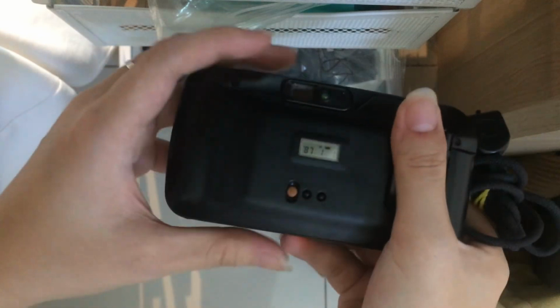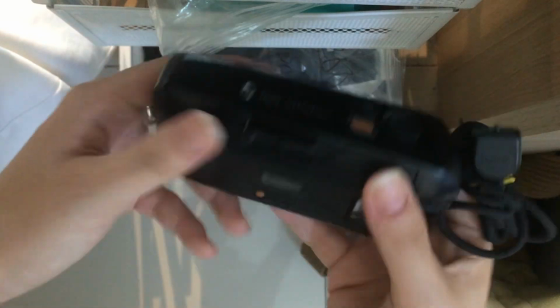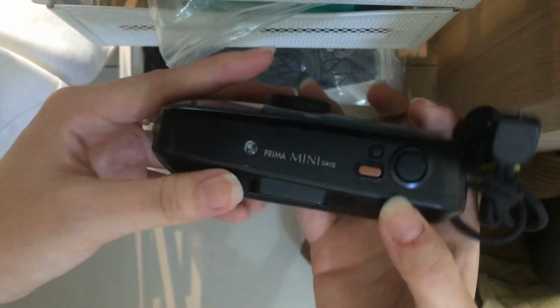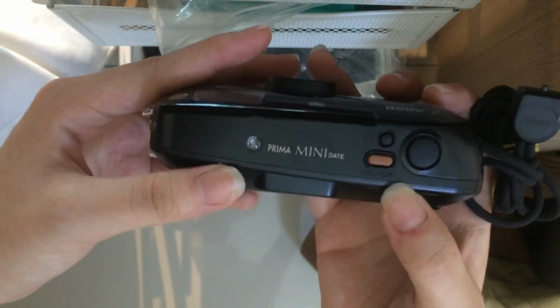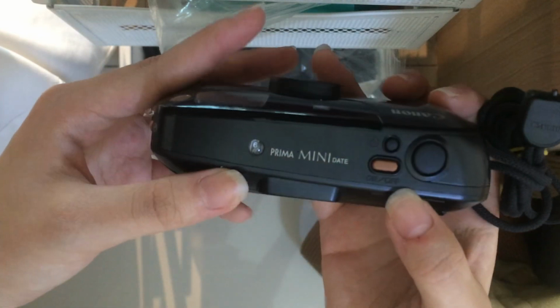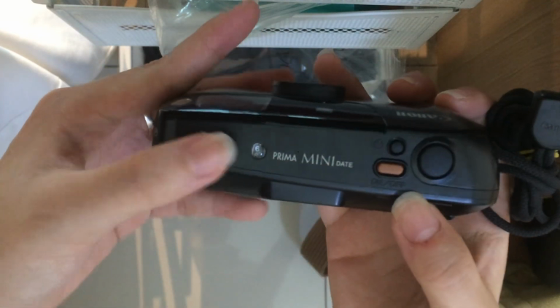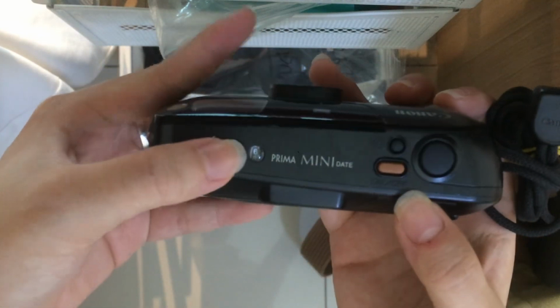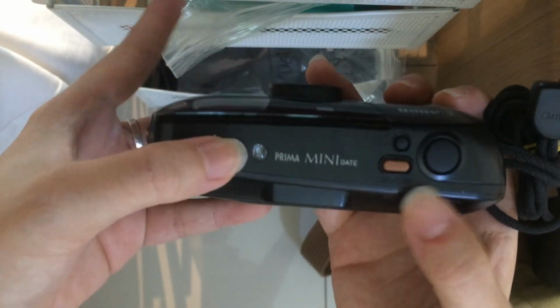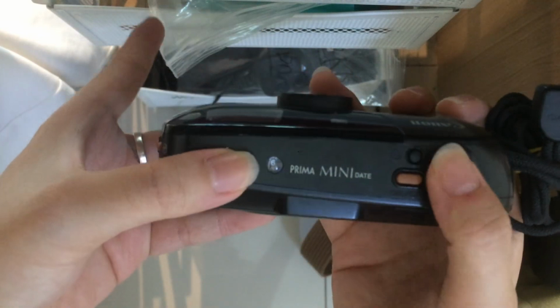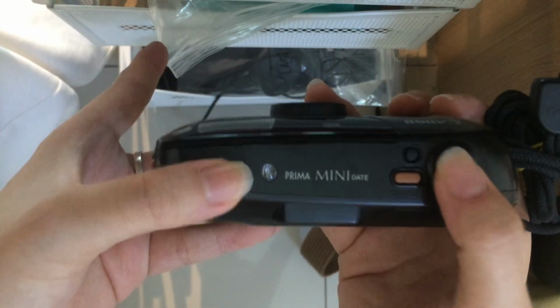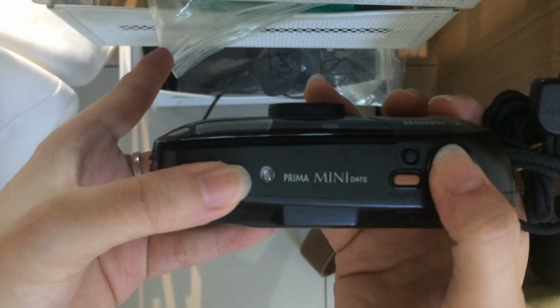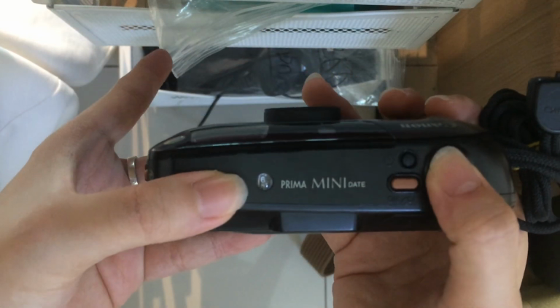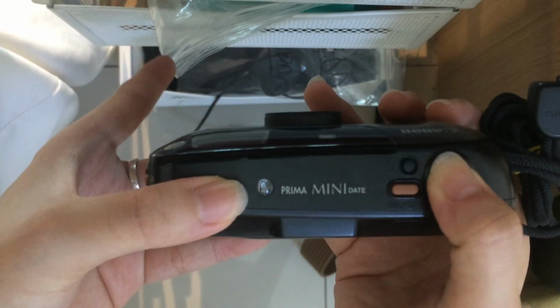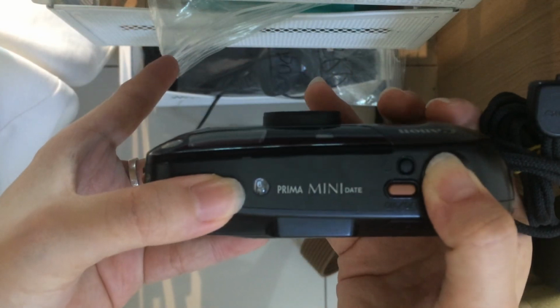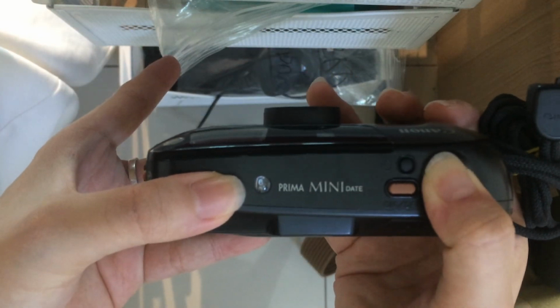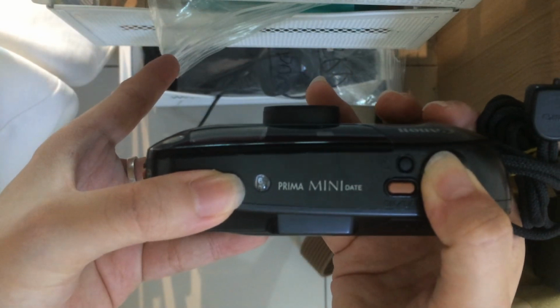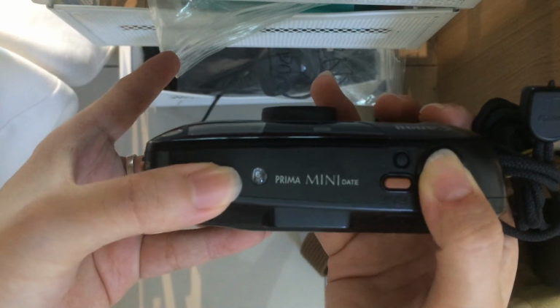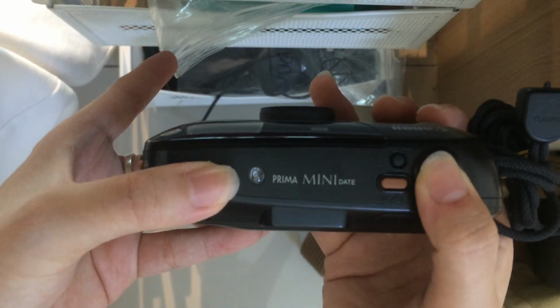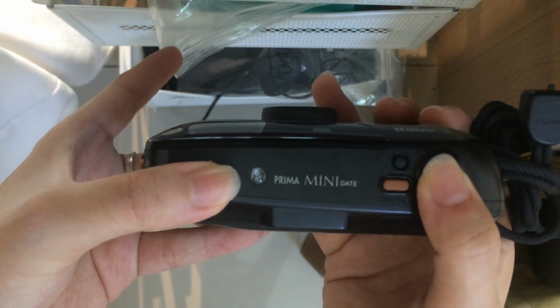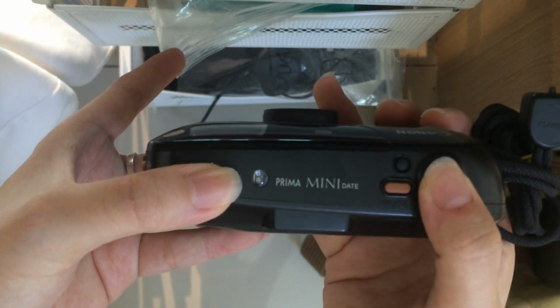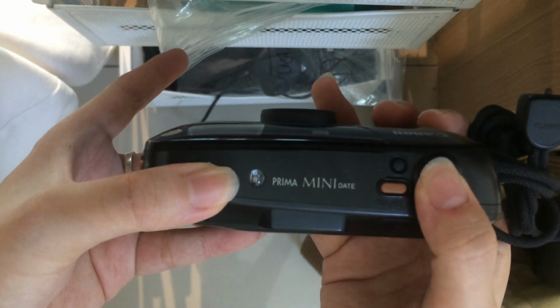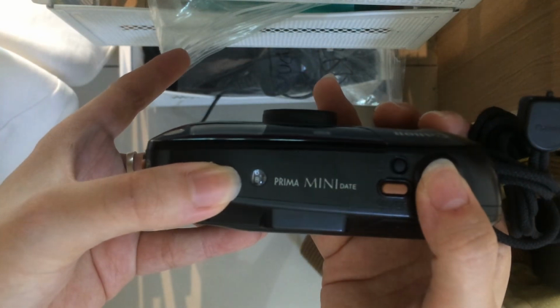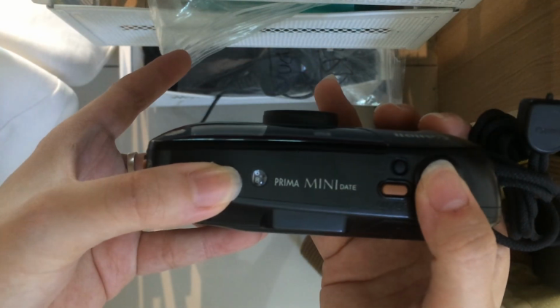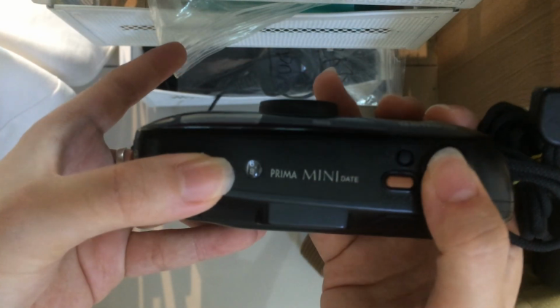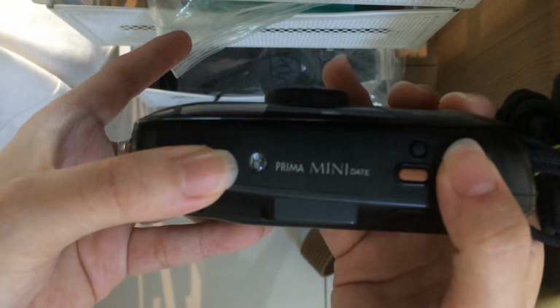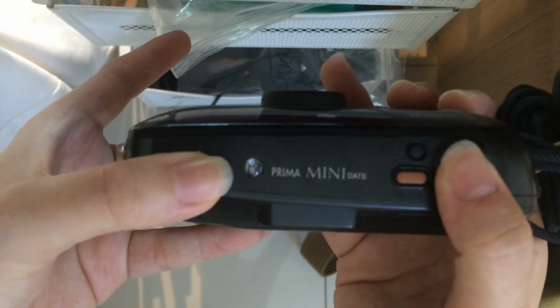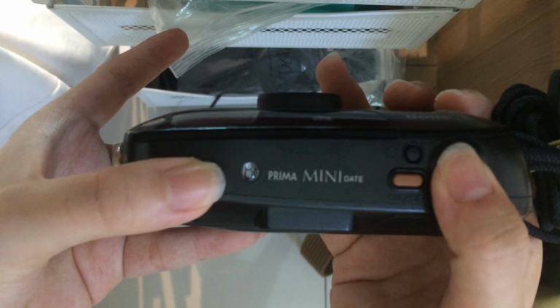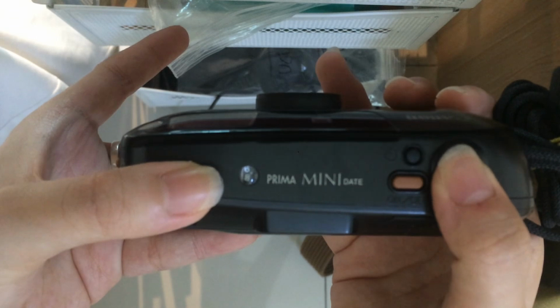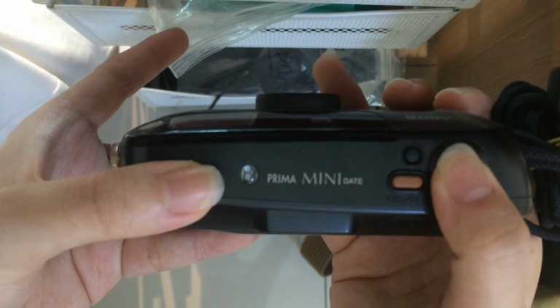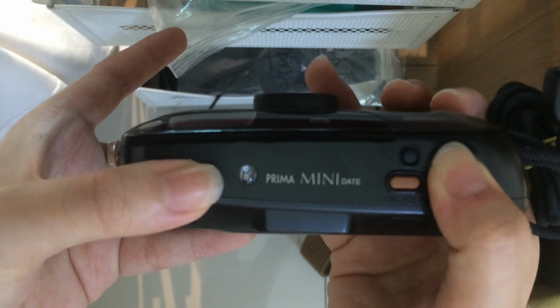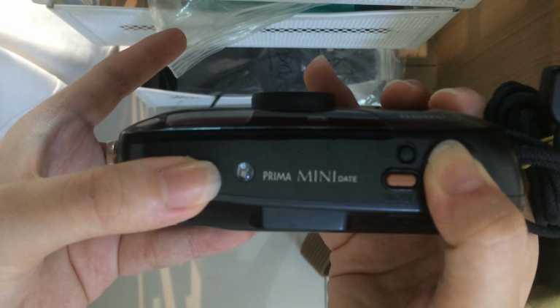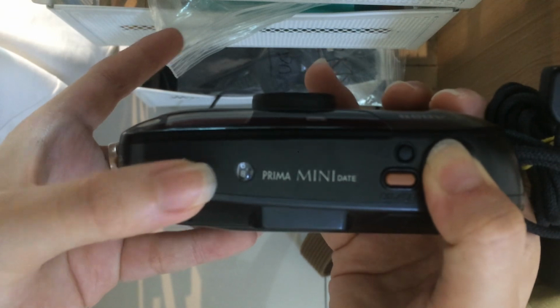The film counter is moving. You can see the film counter here.